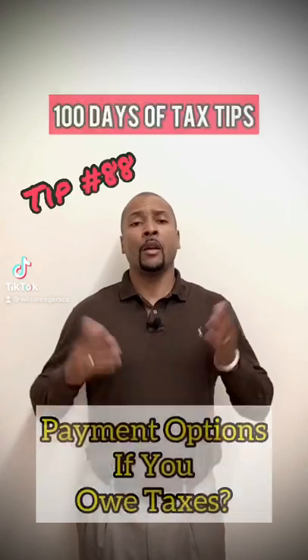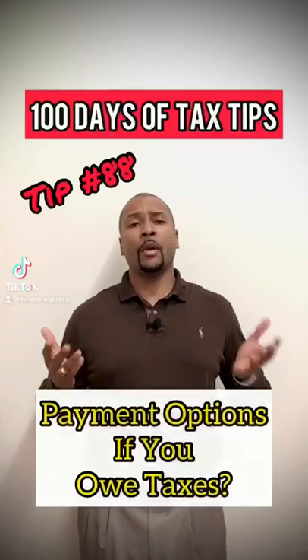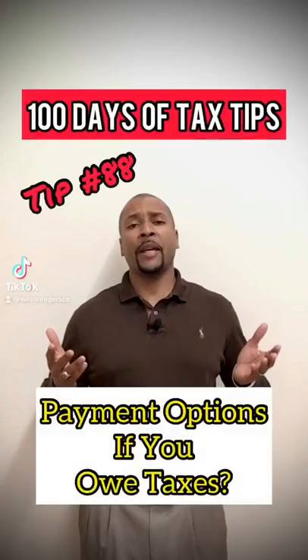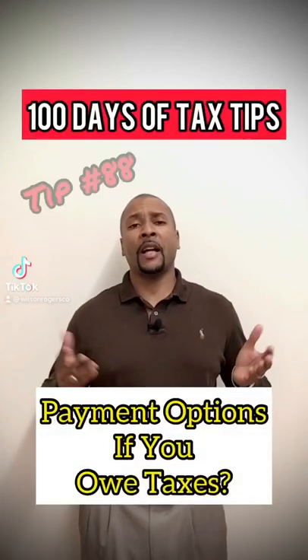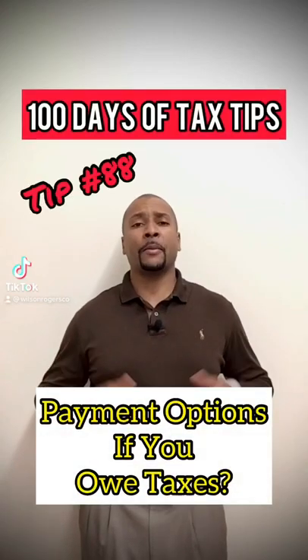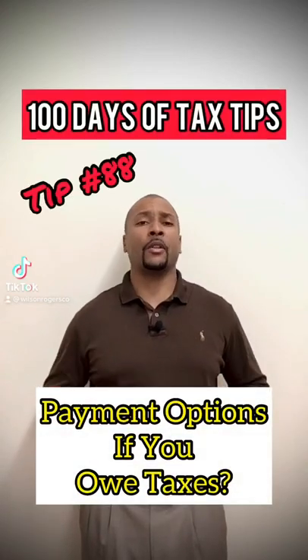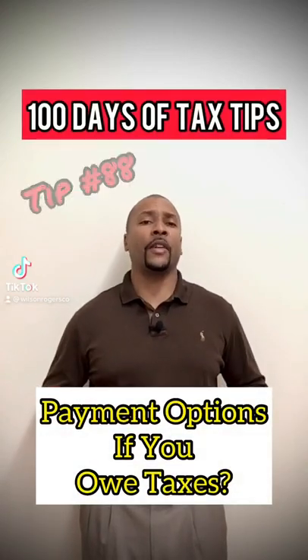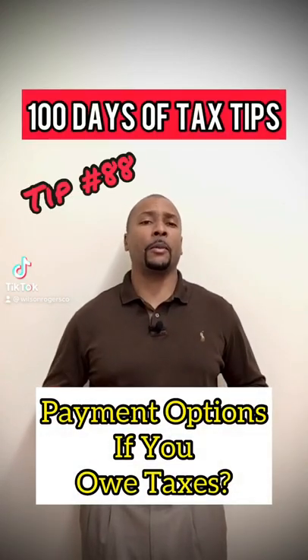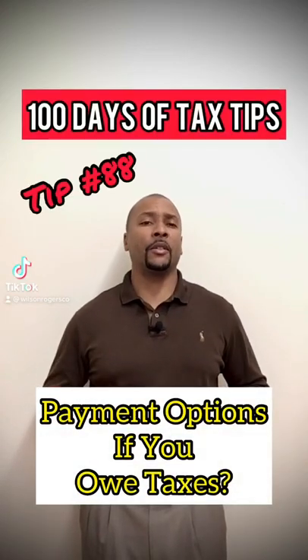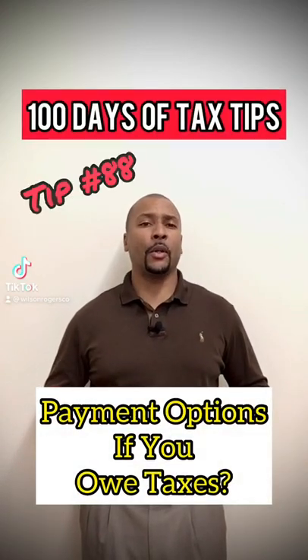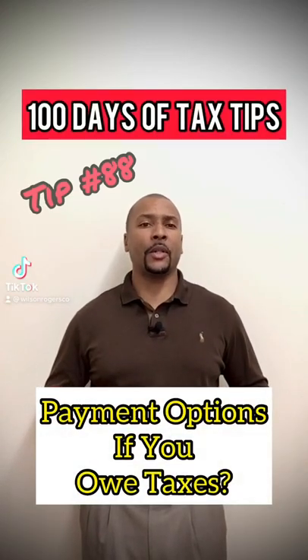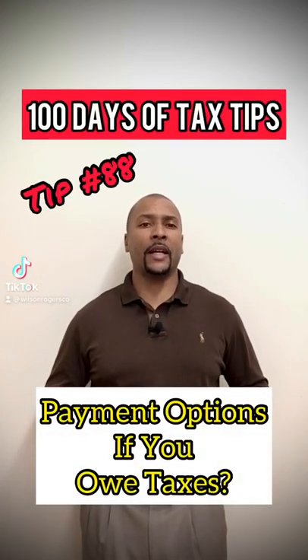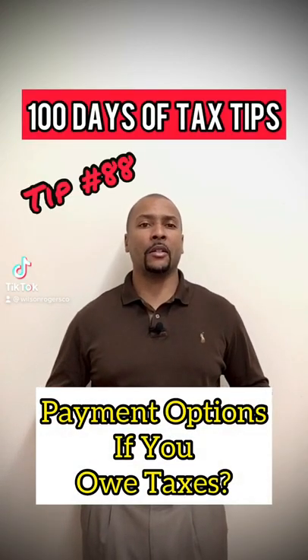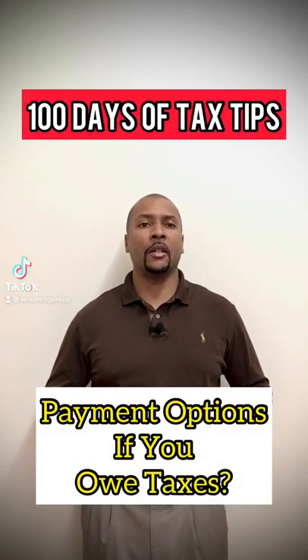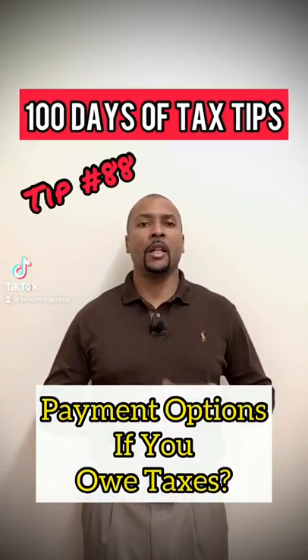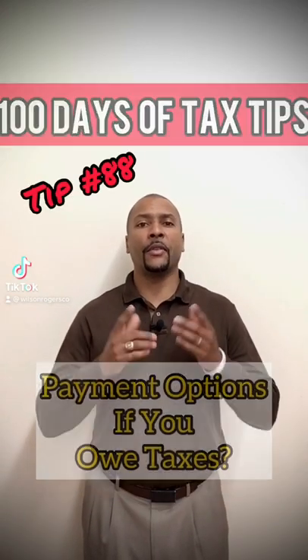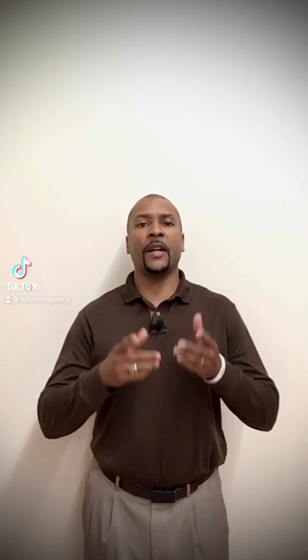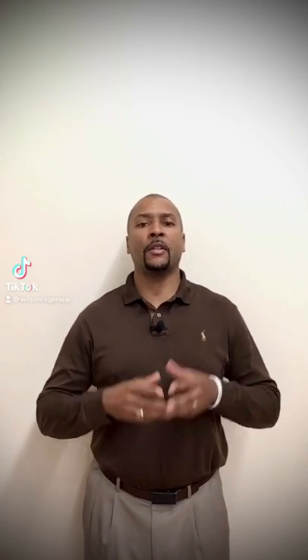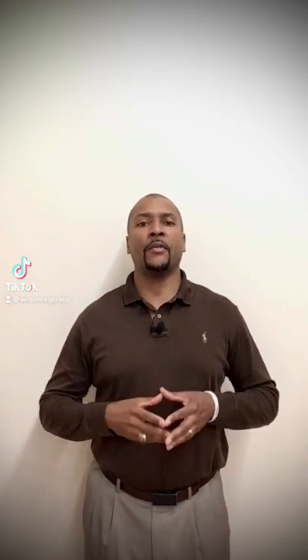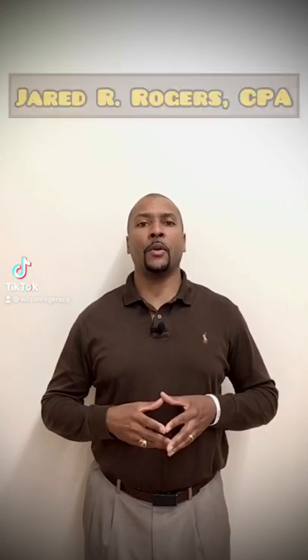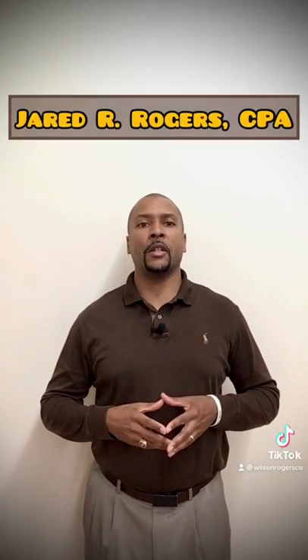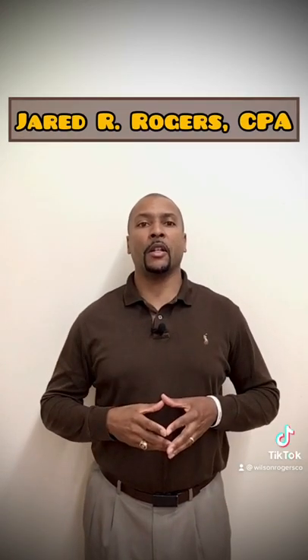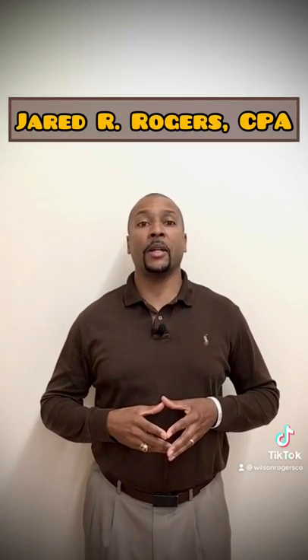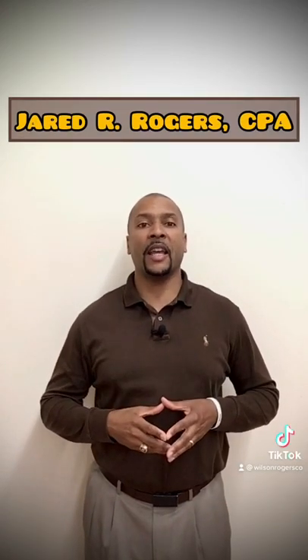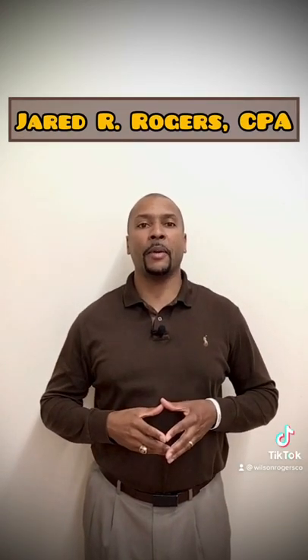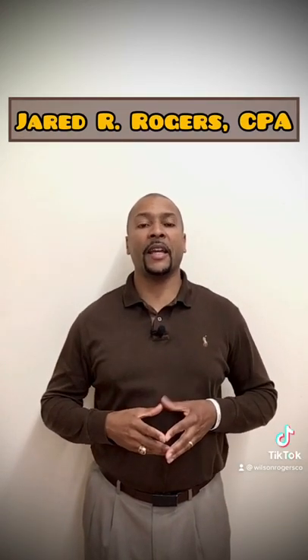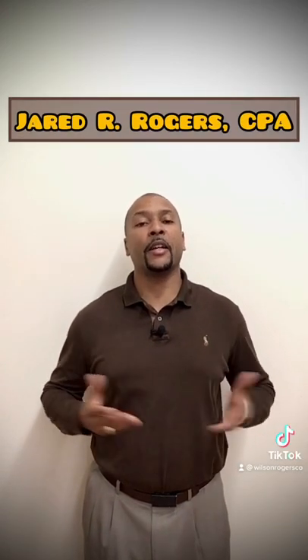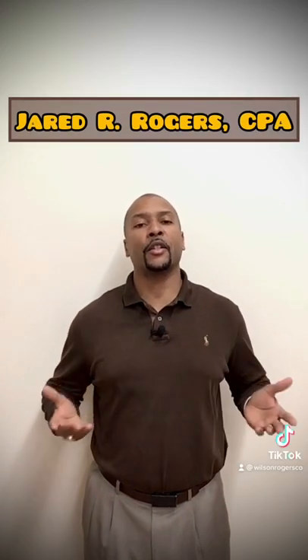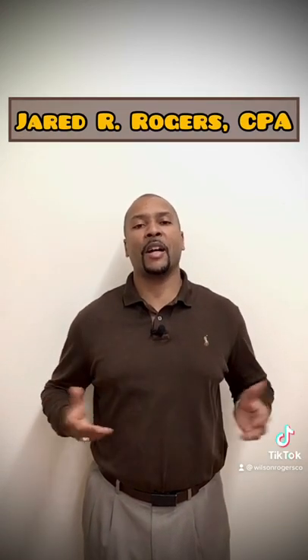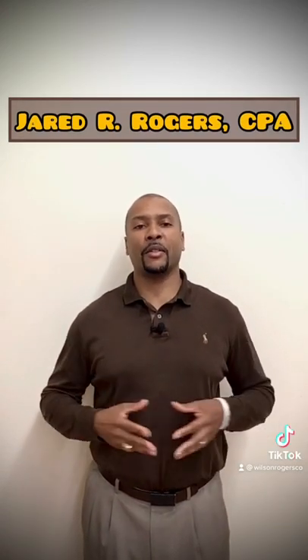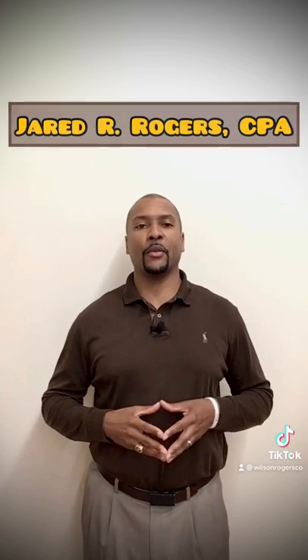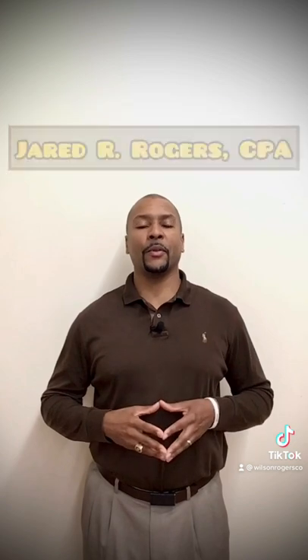What payment options are available if you owe taxes? If you find yourself owing this year but can't pay, here are some options for you.